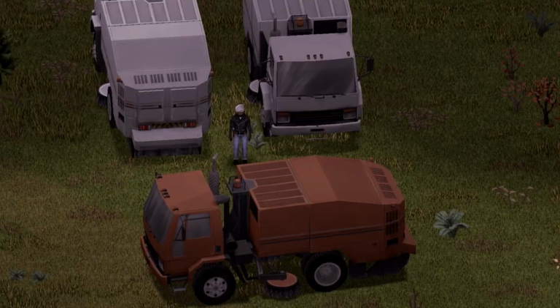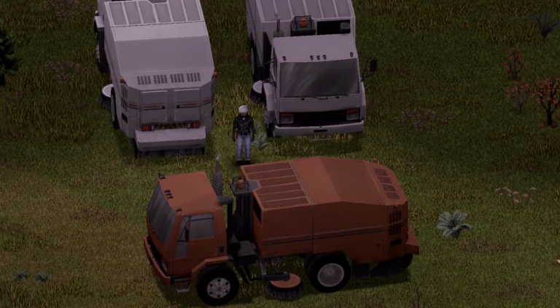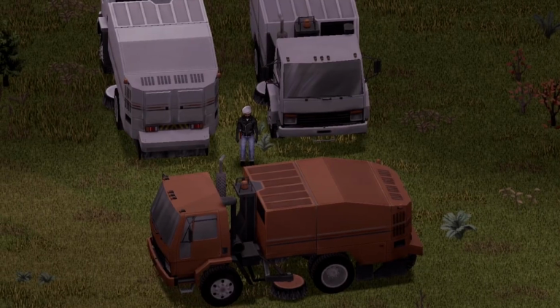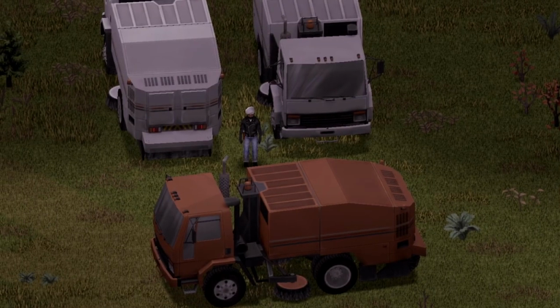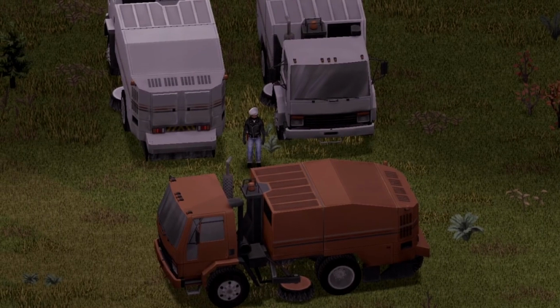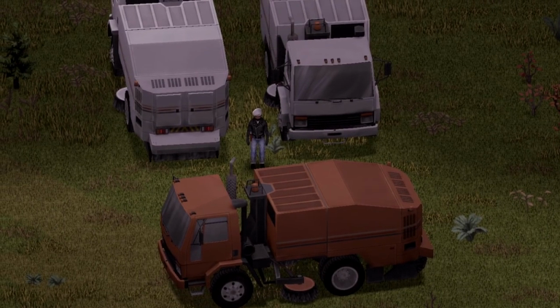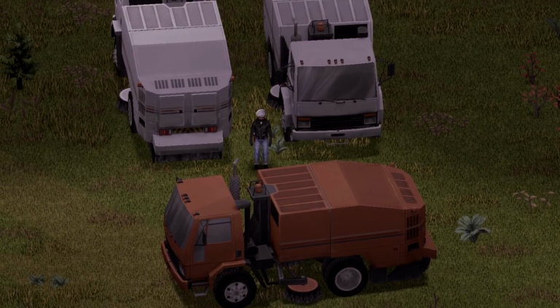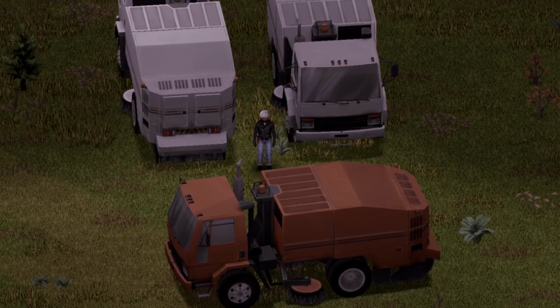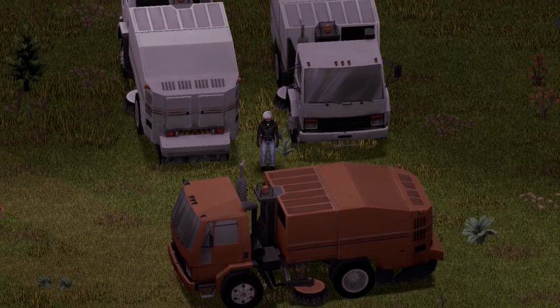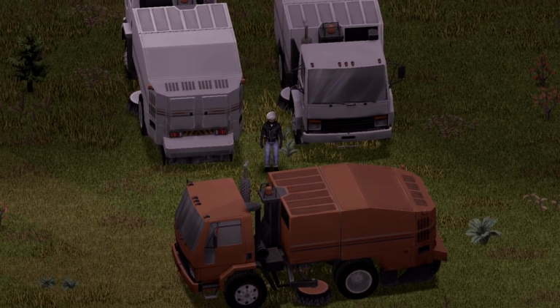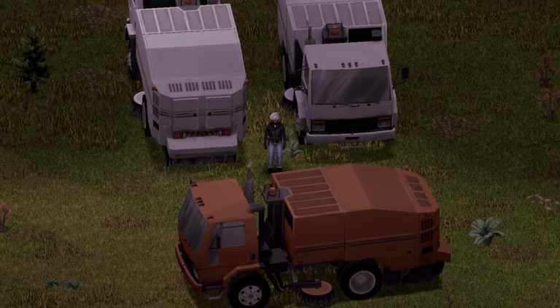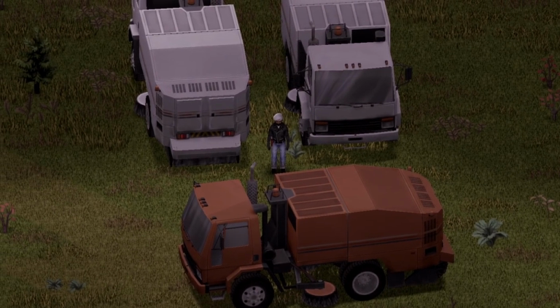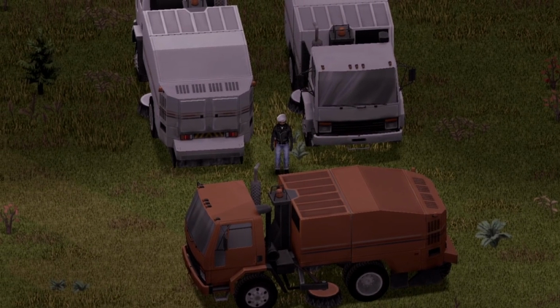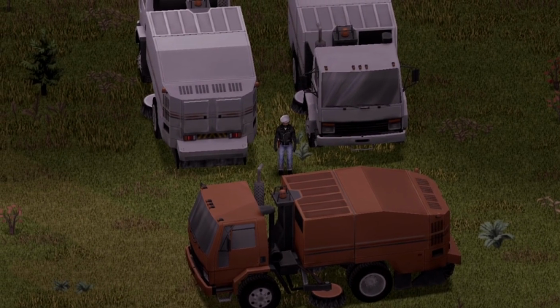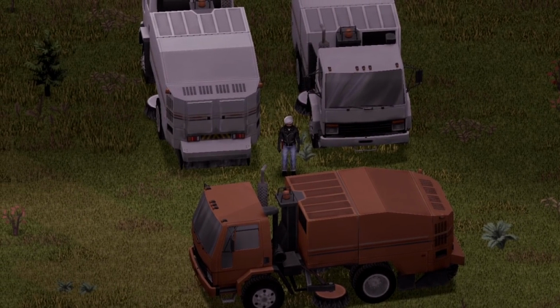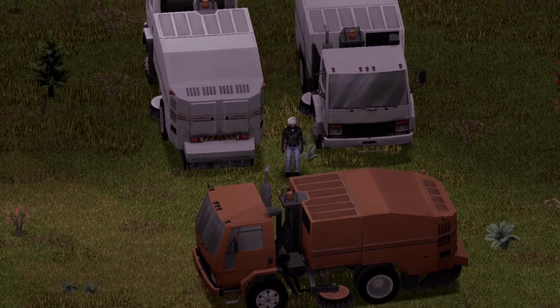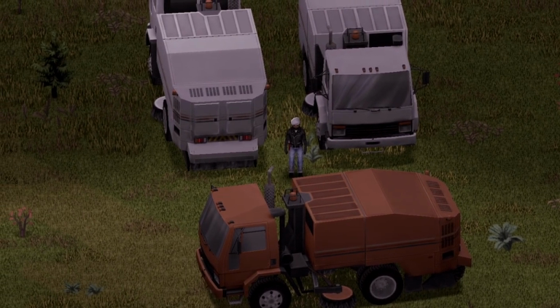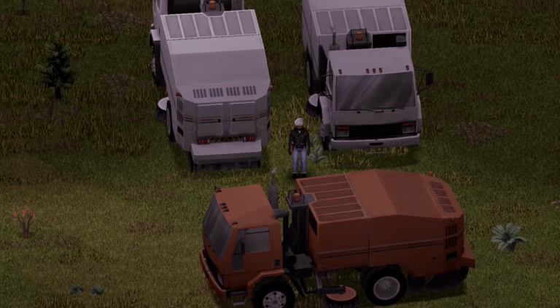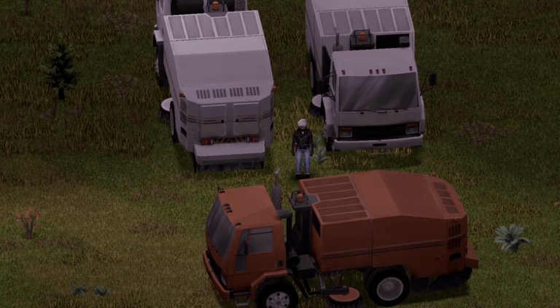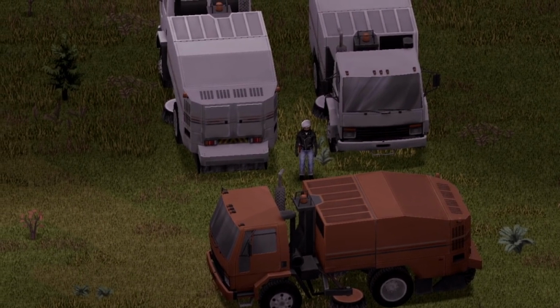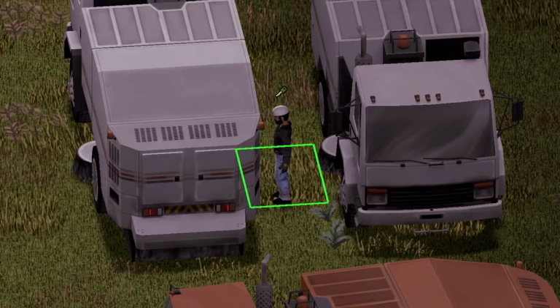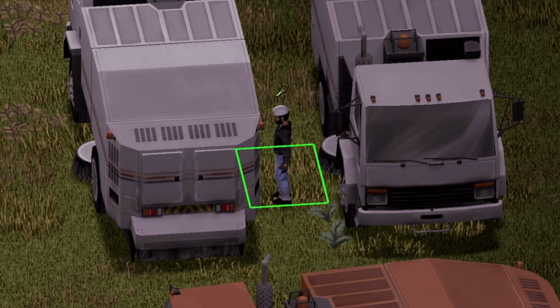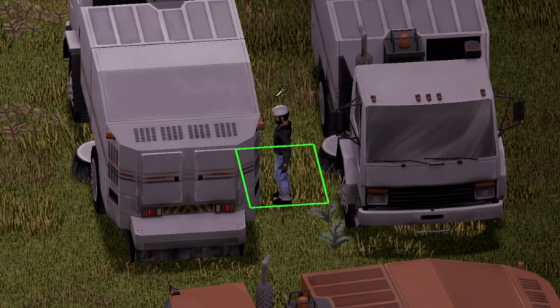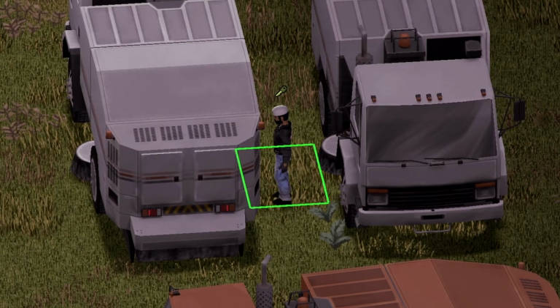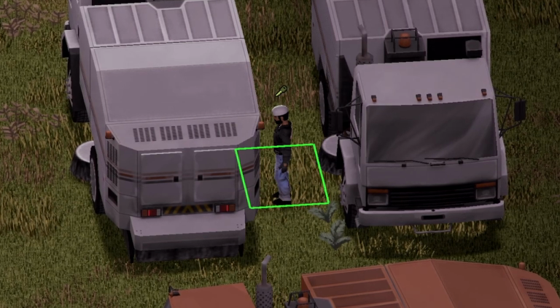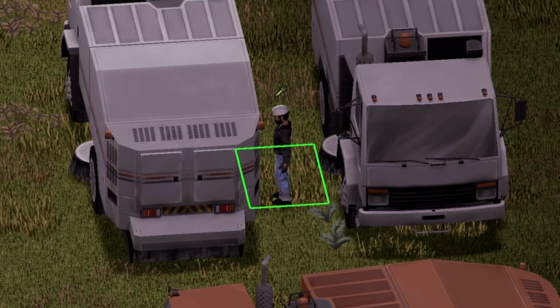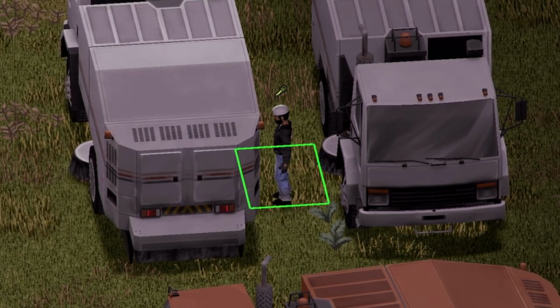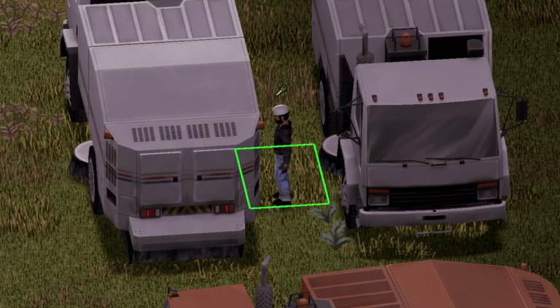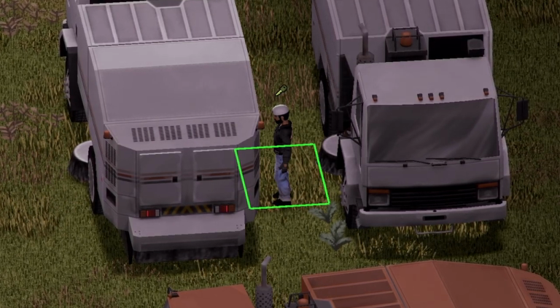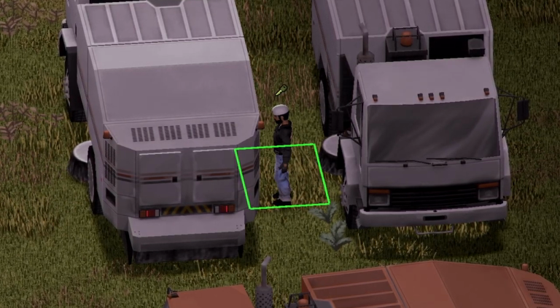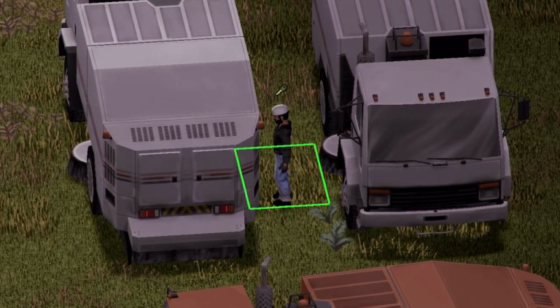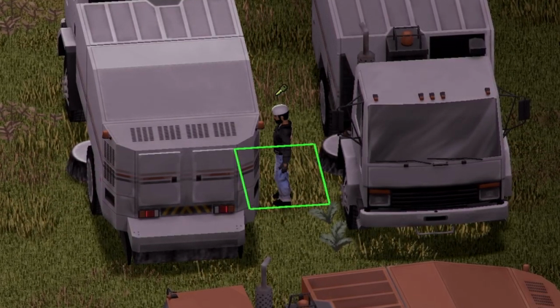Starting with the front view, back view, and side view for you guys. This vehicle doesn't include any spare tires. Moving on to the side of the vehicle, there's no trunk on this vehicle.